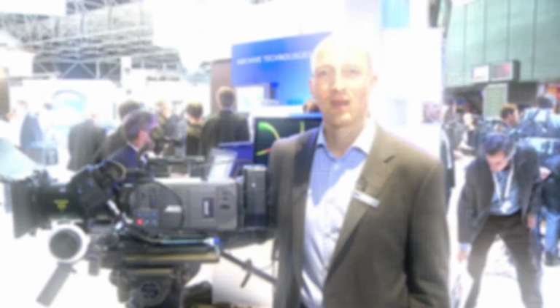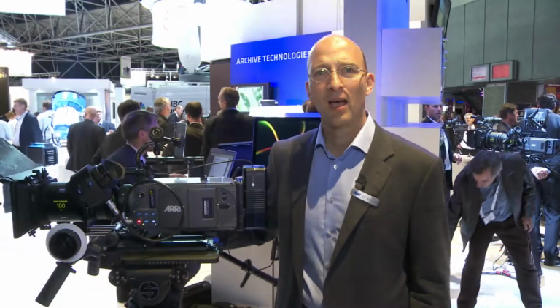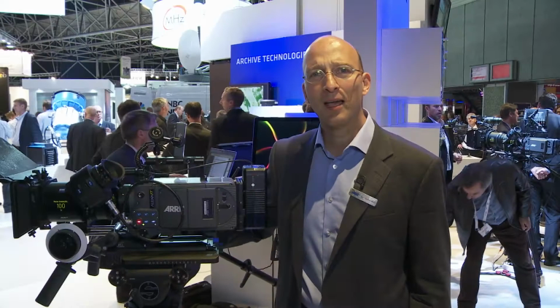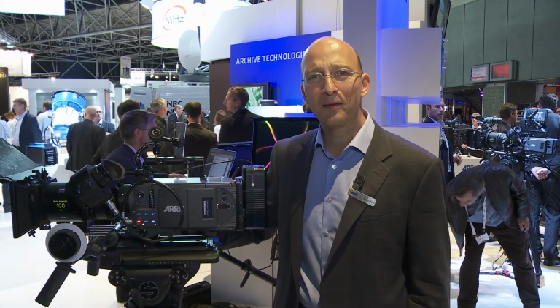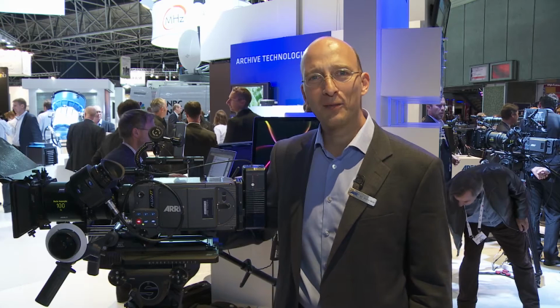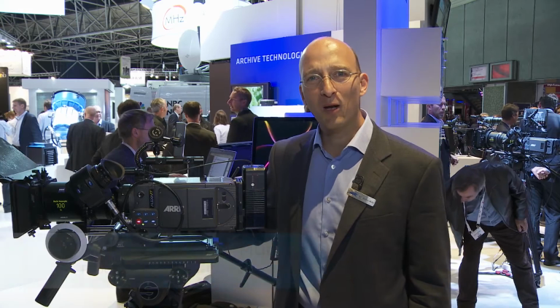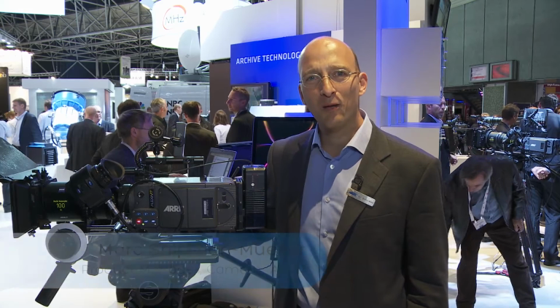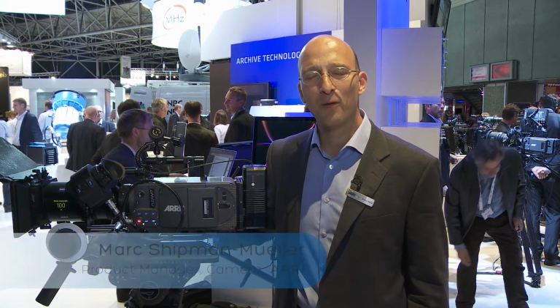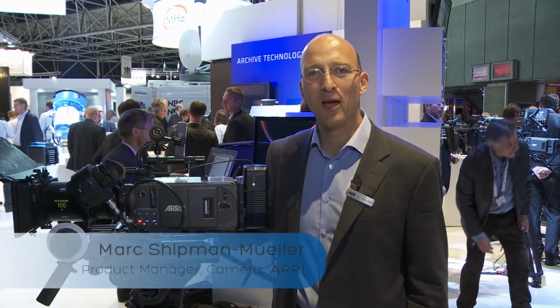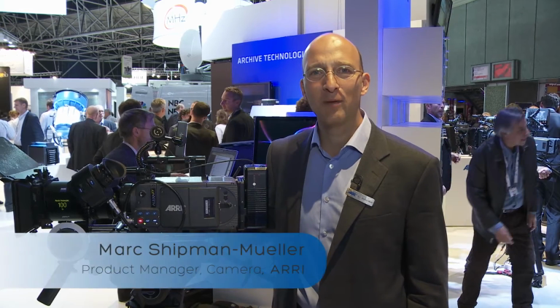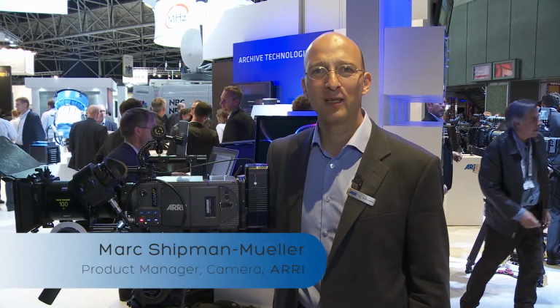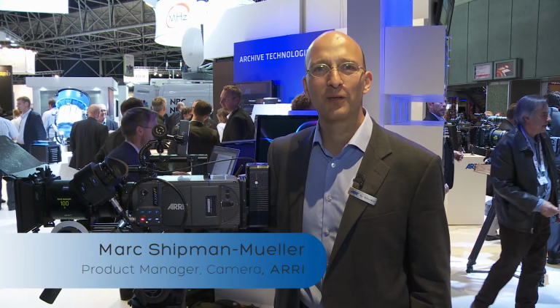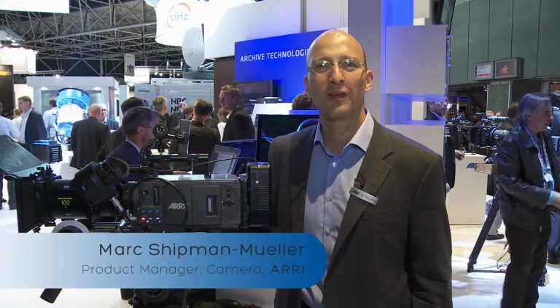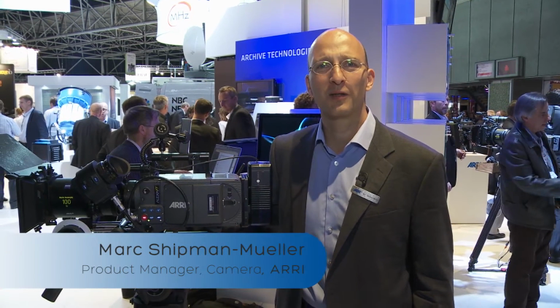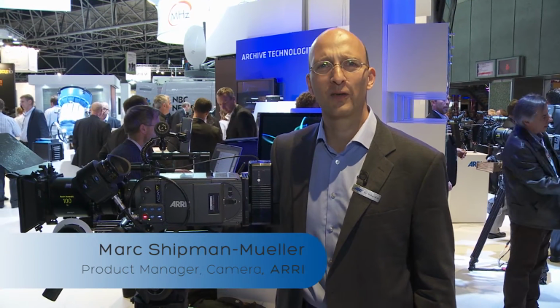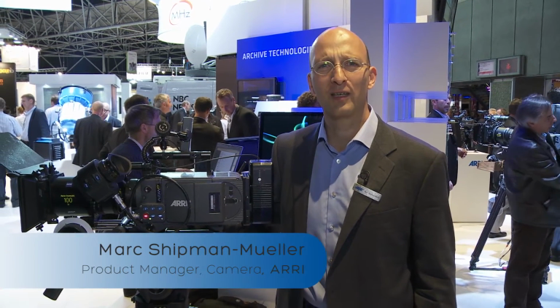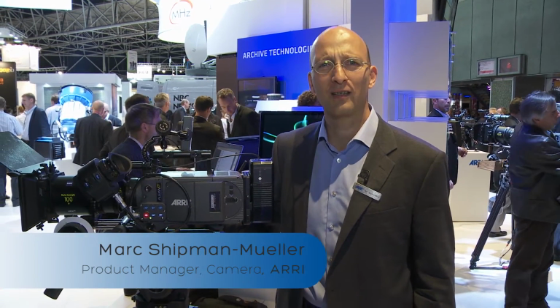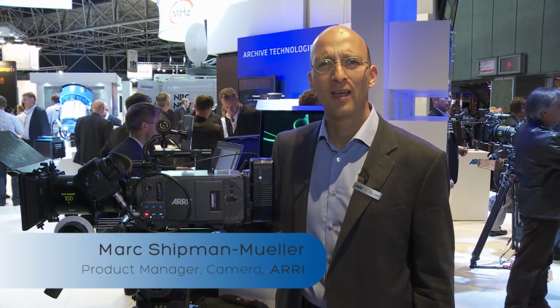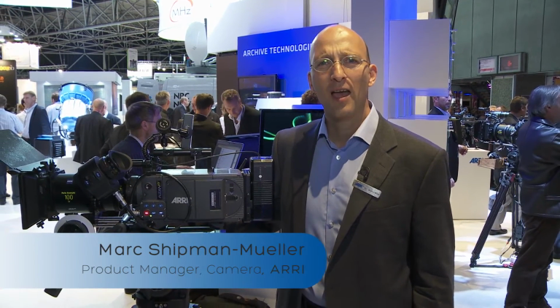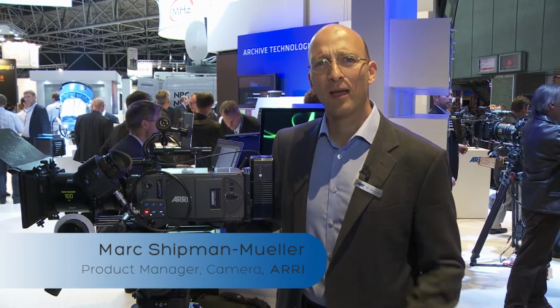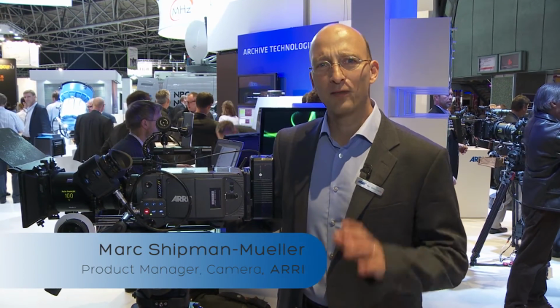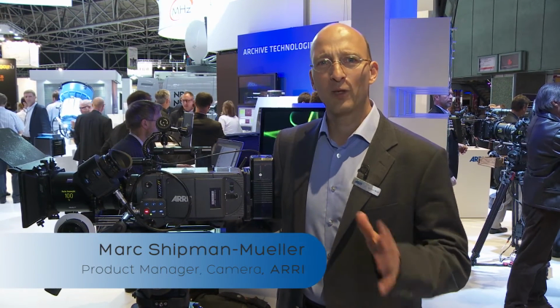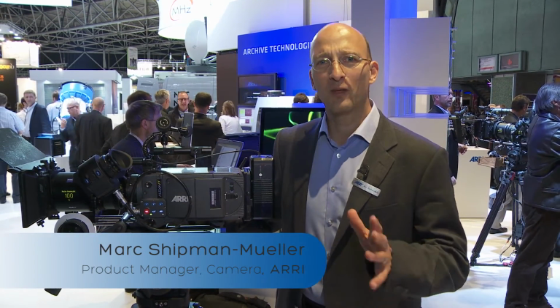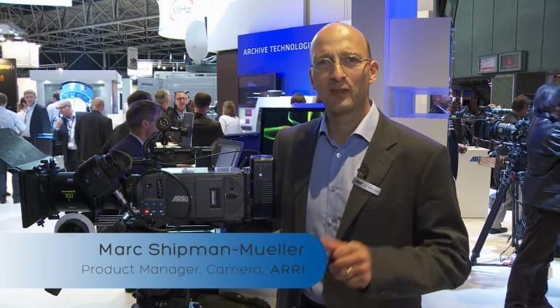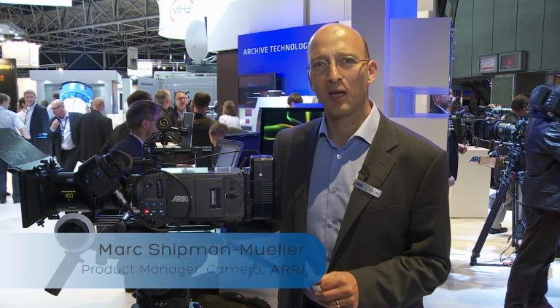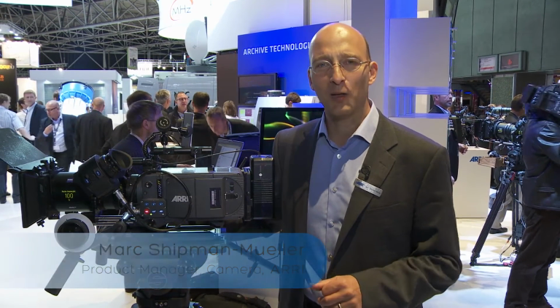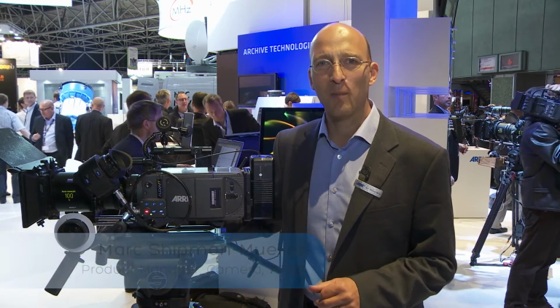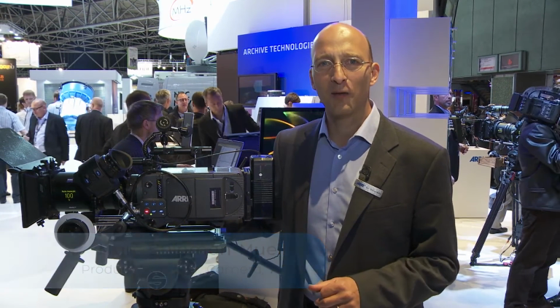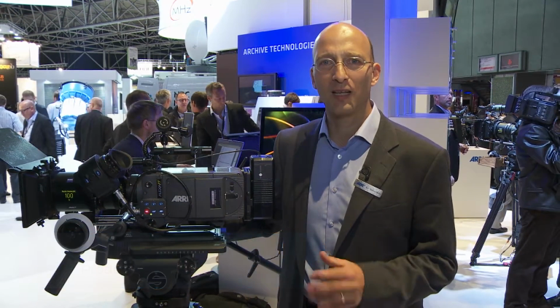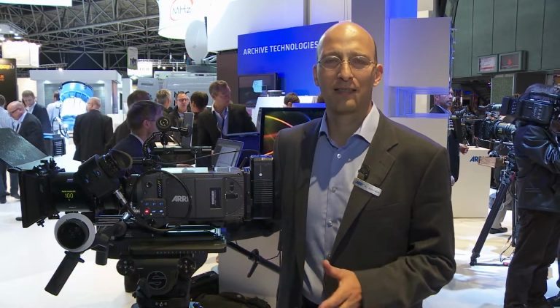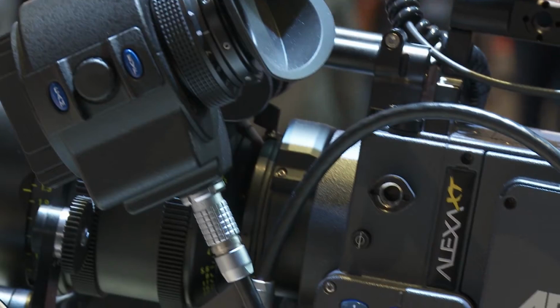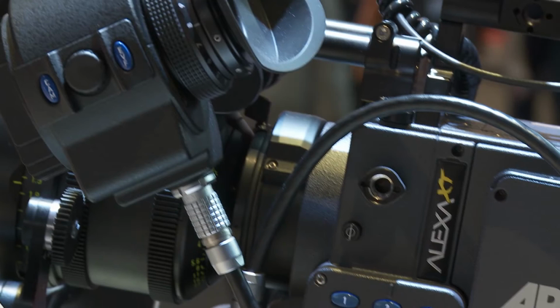Hi, this is Mark from IBC 2013, and I have some new things to tell you about the Alexa camera.